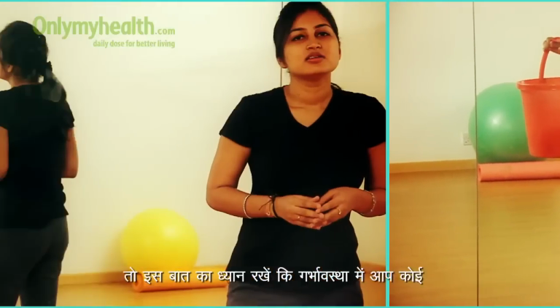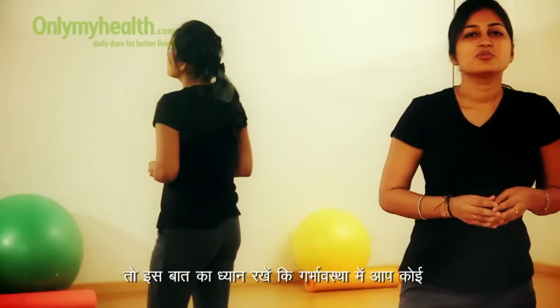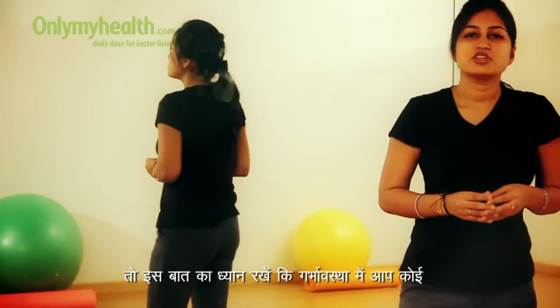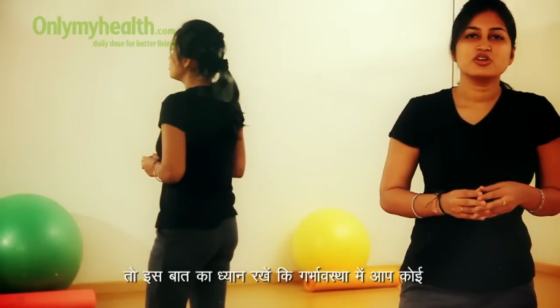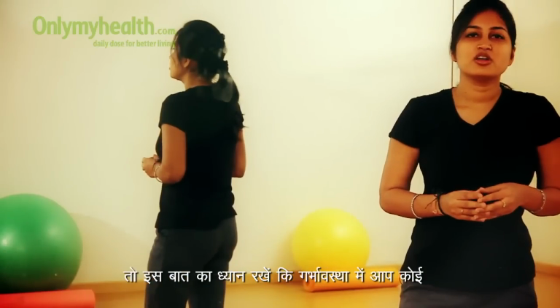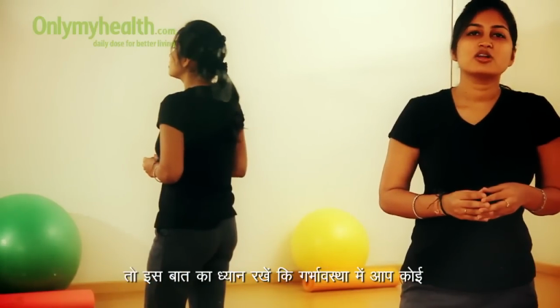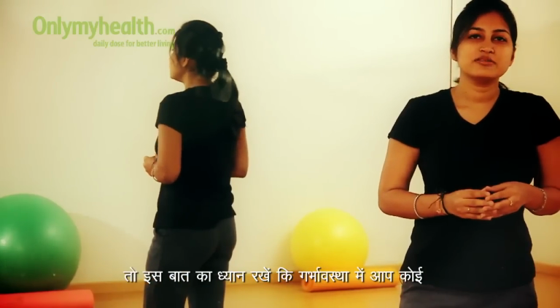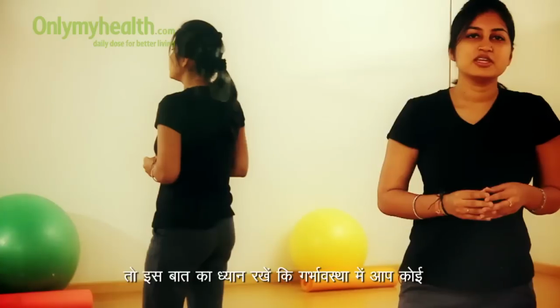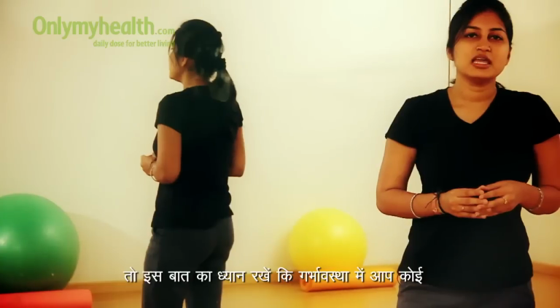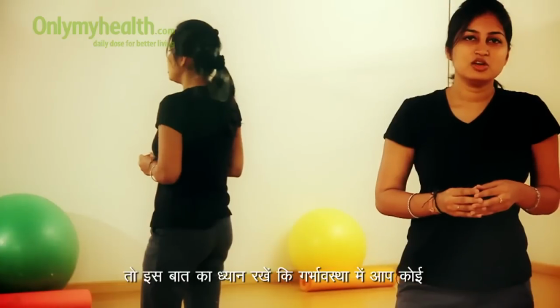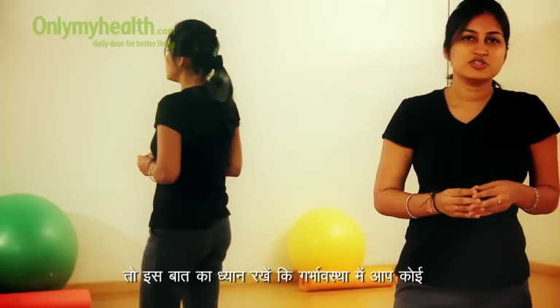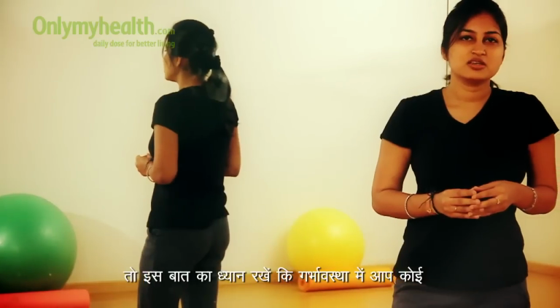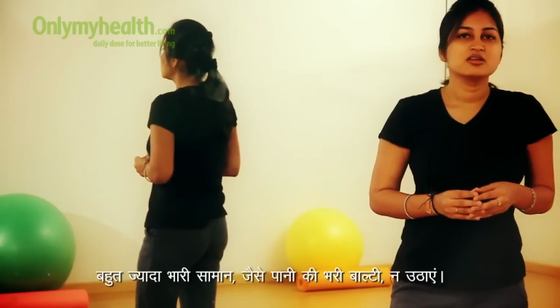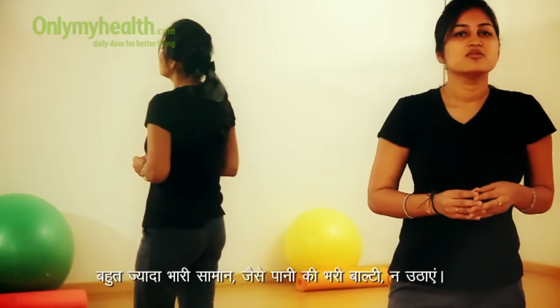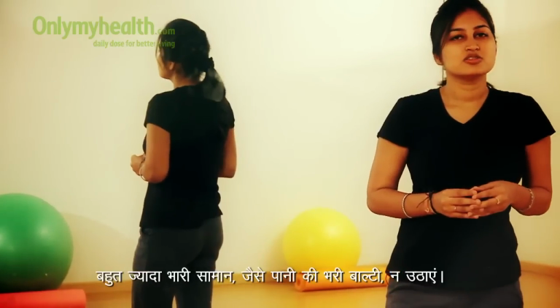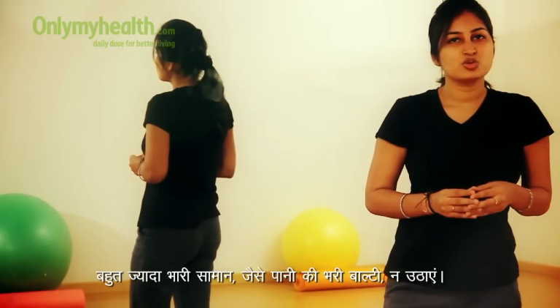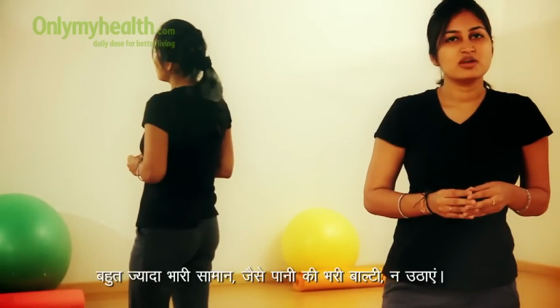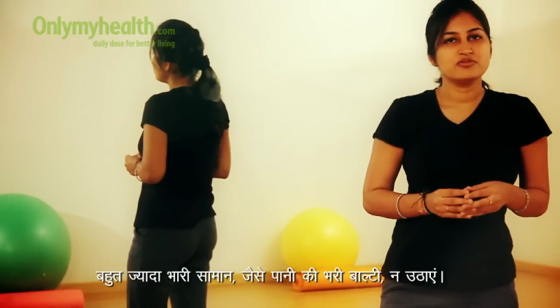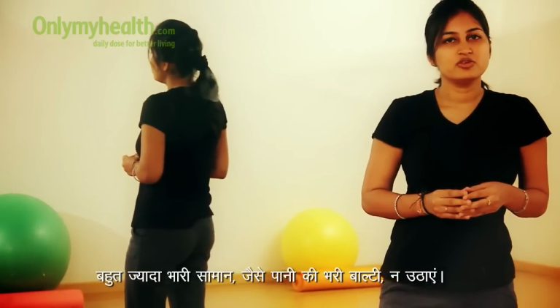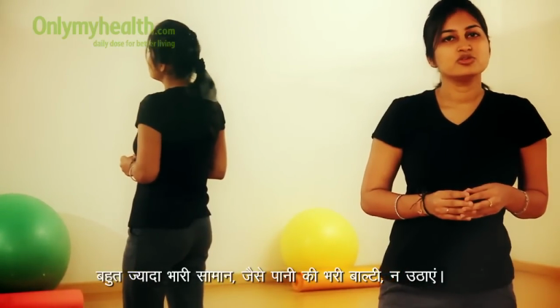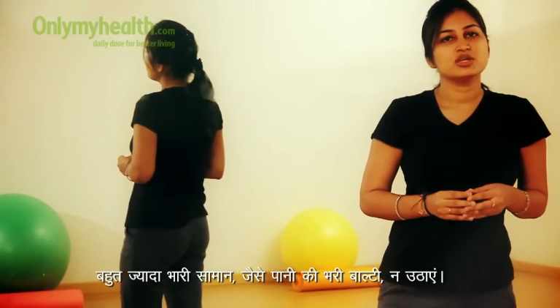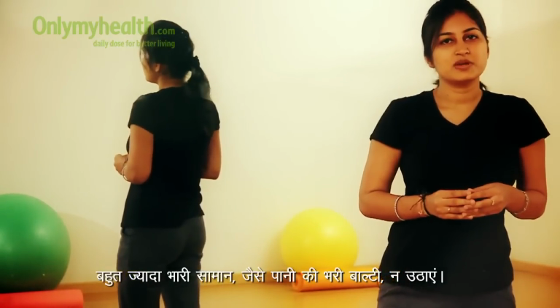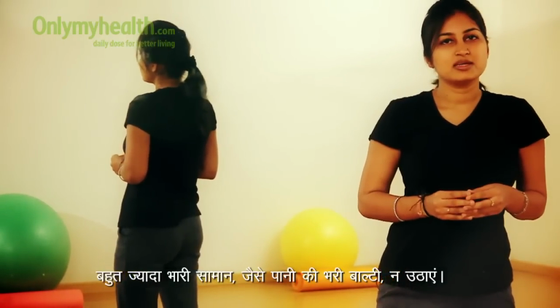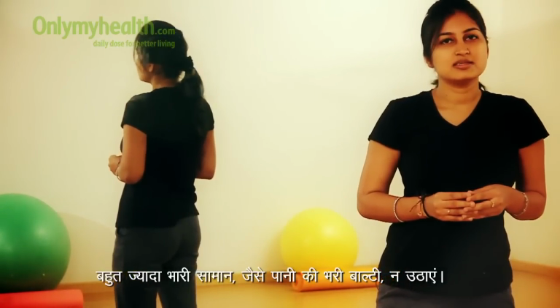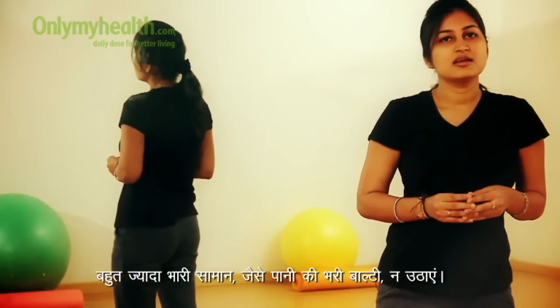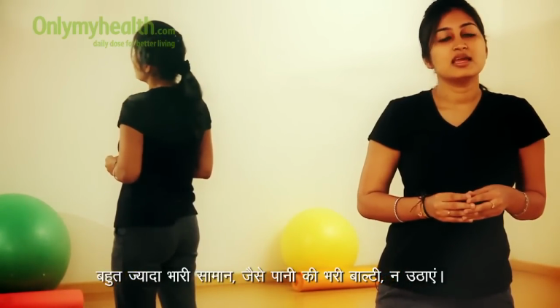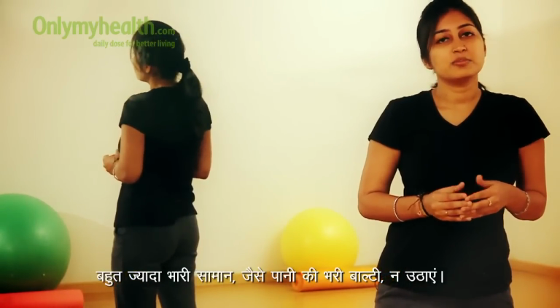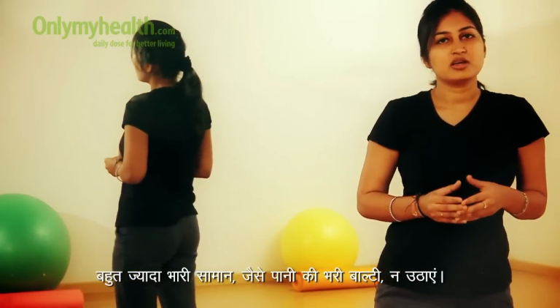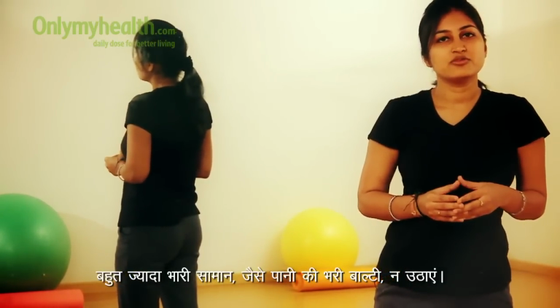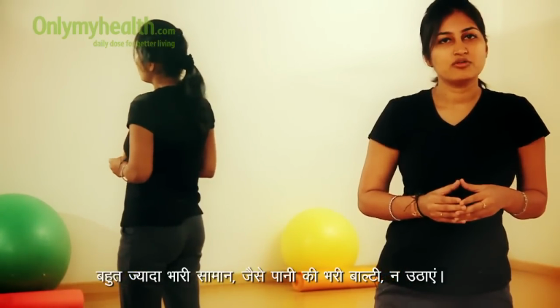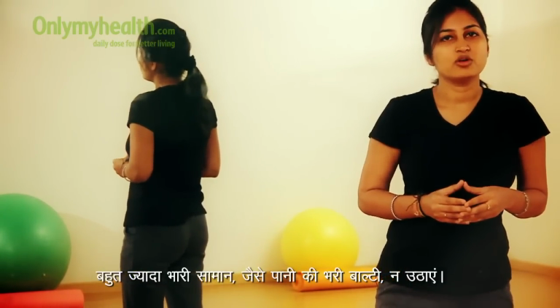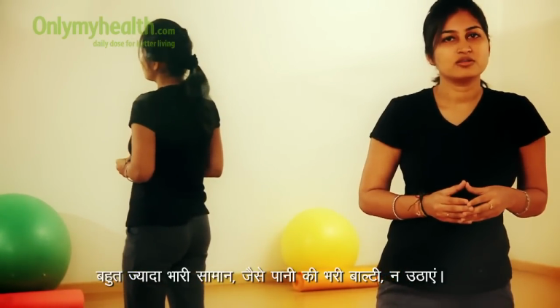Make sure you are not lifting any object which is too heavy for you during pregnancy, like a bucket full of water.